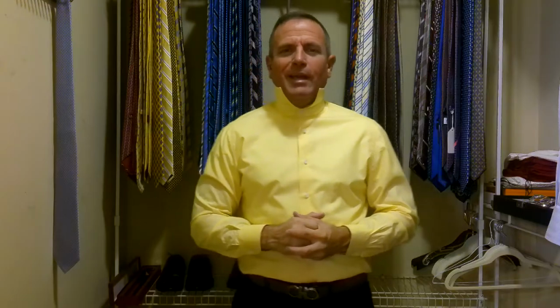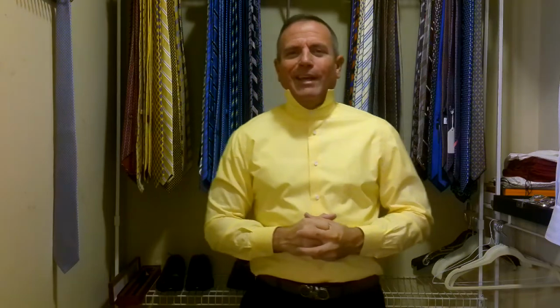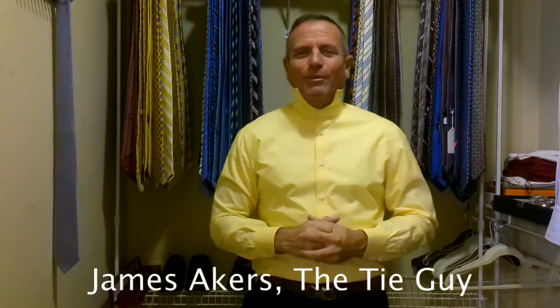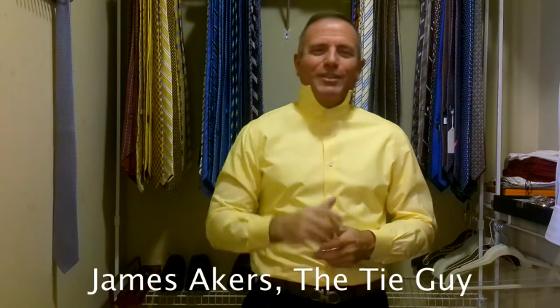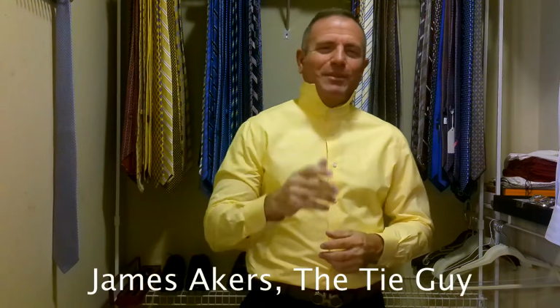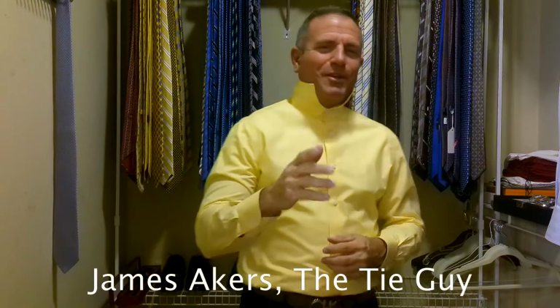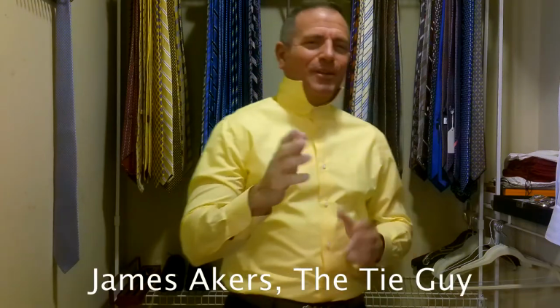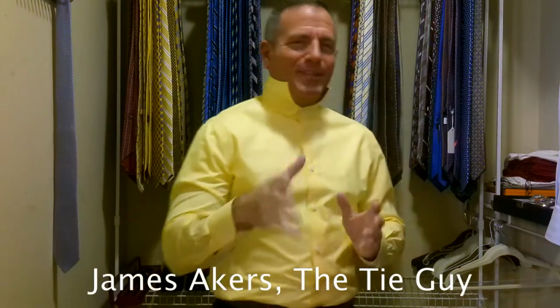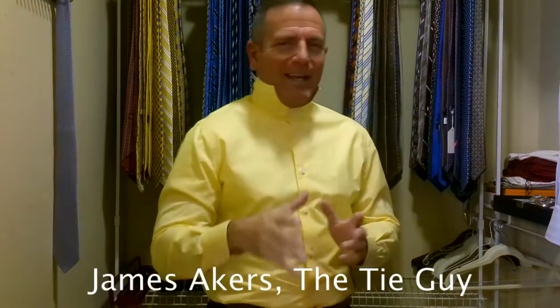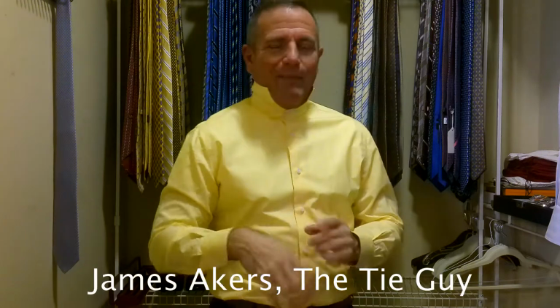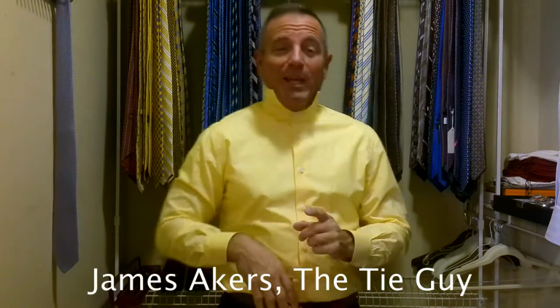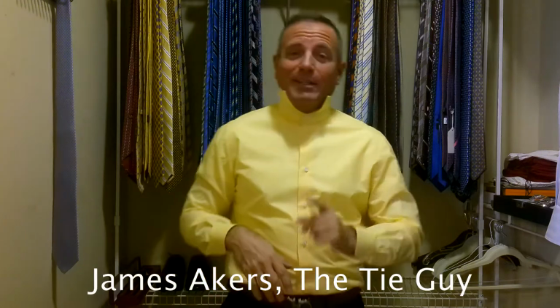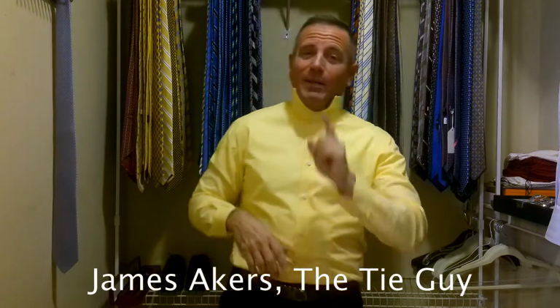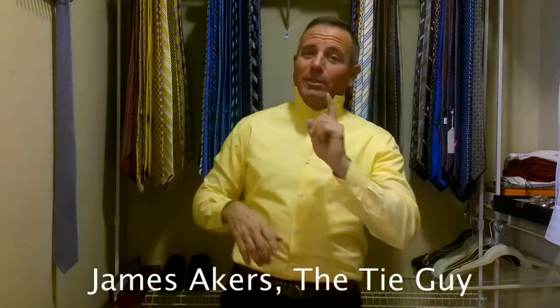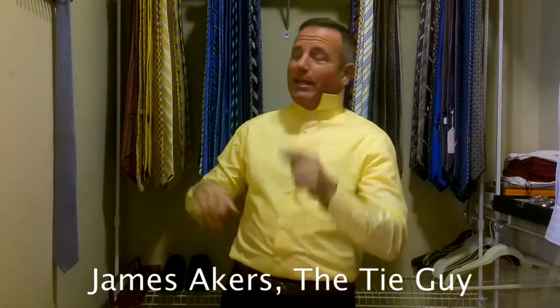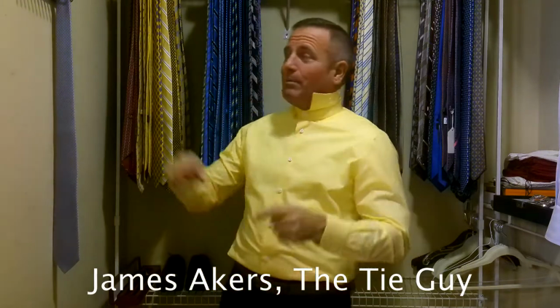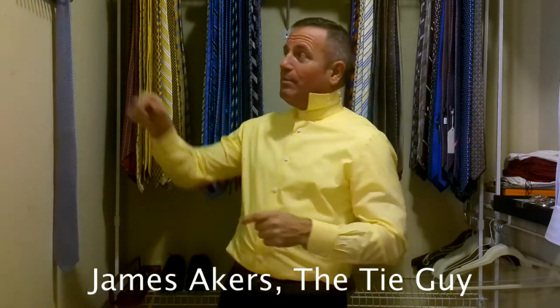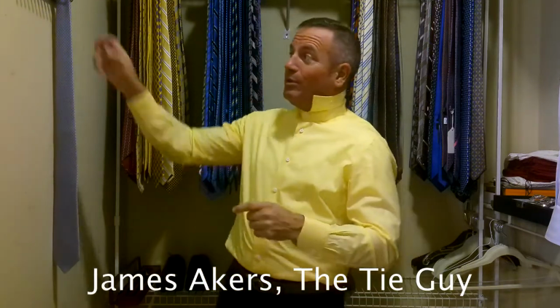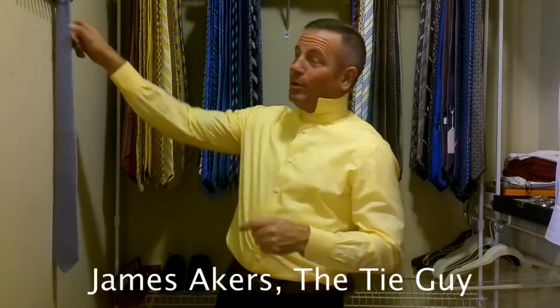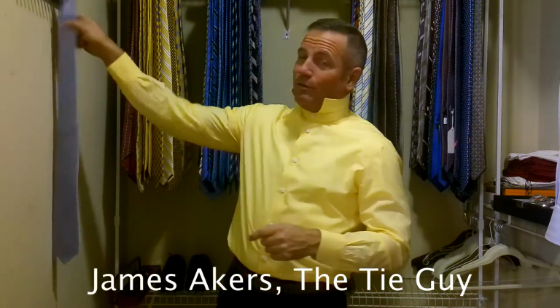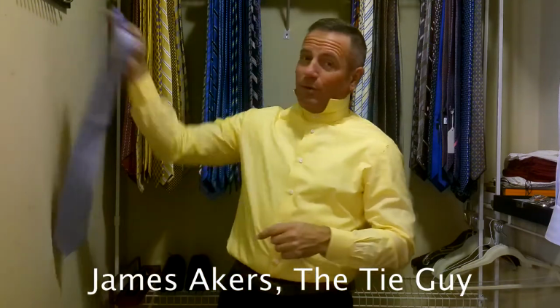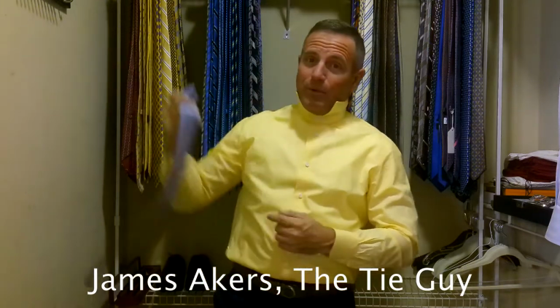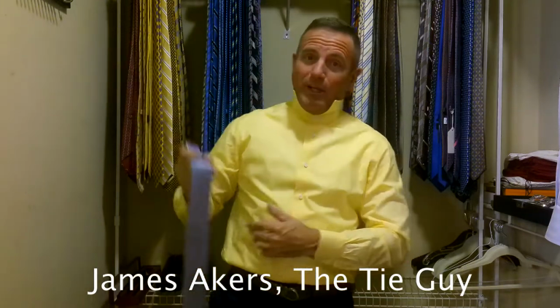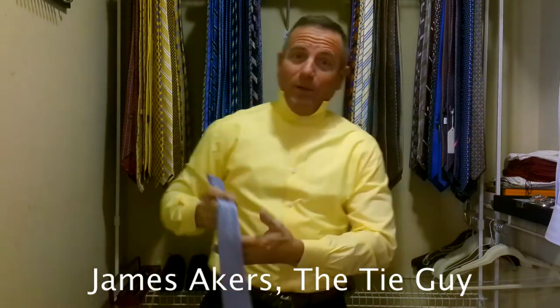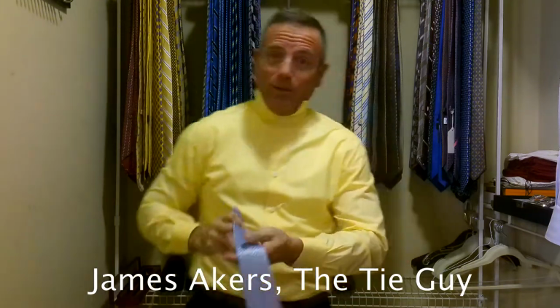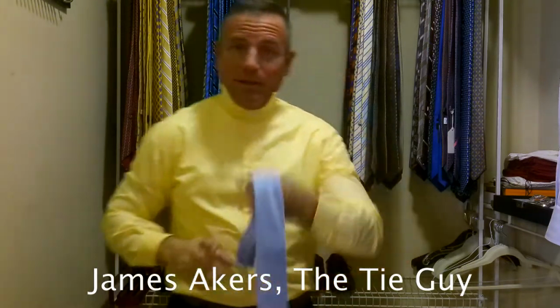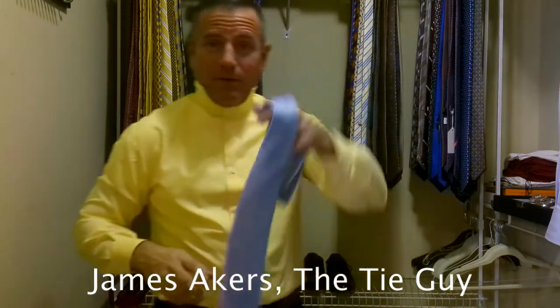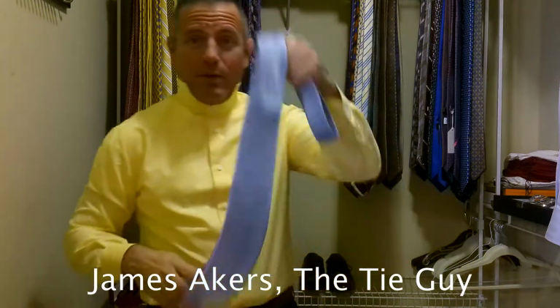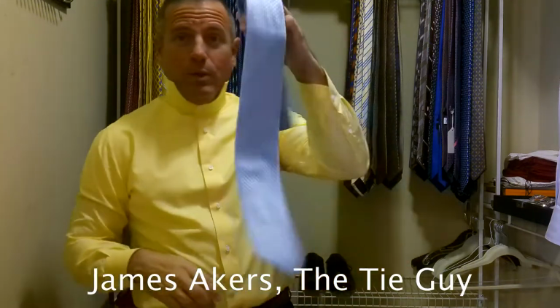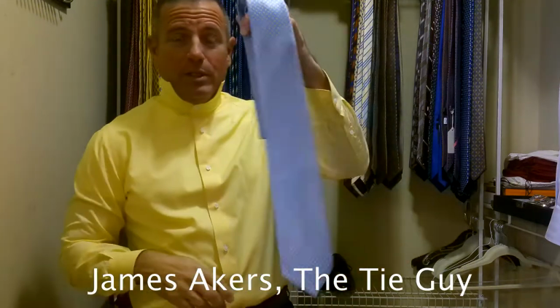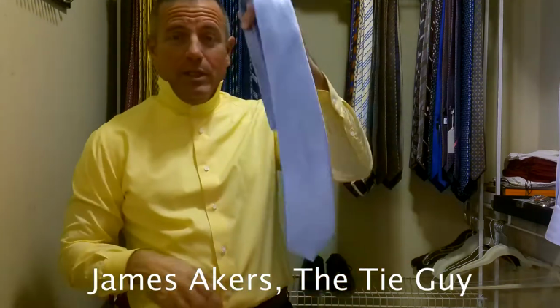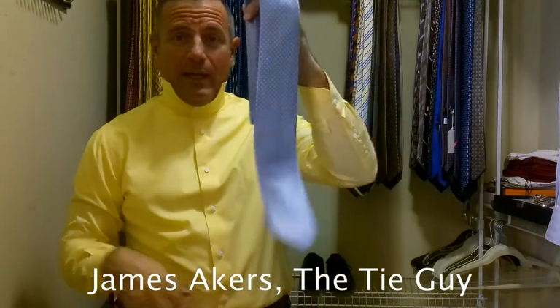Hey everybody, James Akers here, The Tie Guy. Today we're tying up a beautiful brand new Stefano Ricci tie.